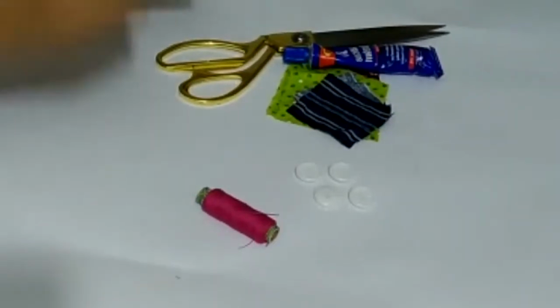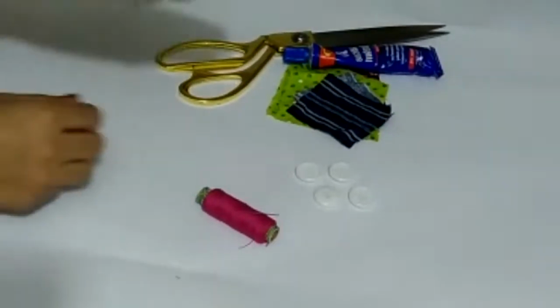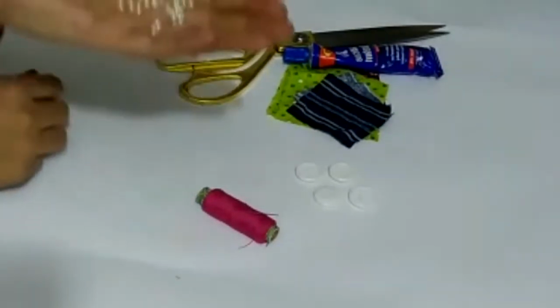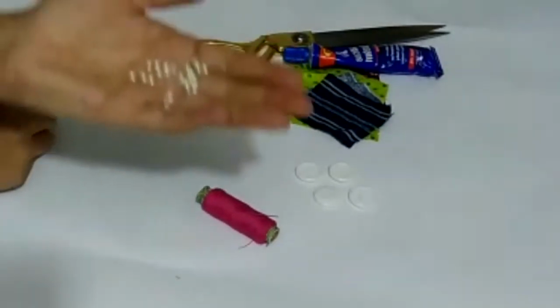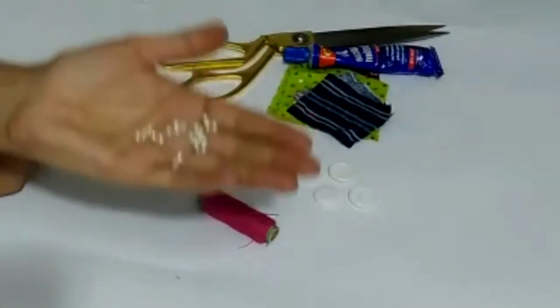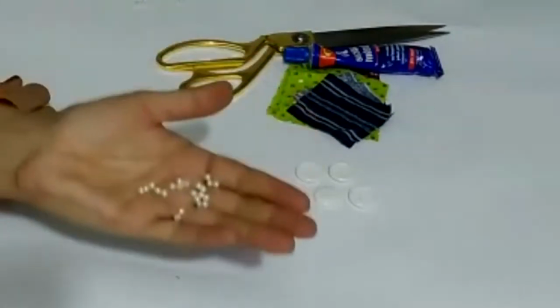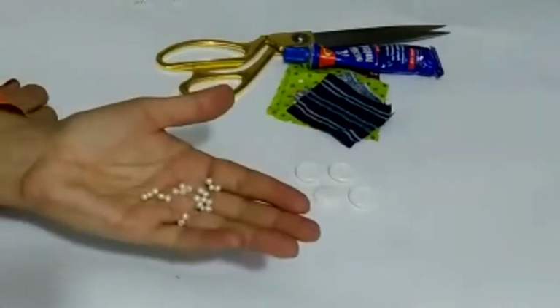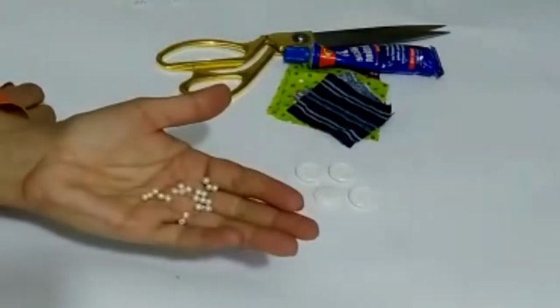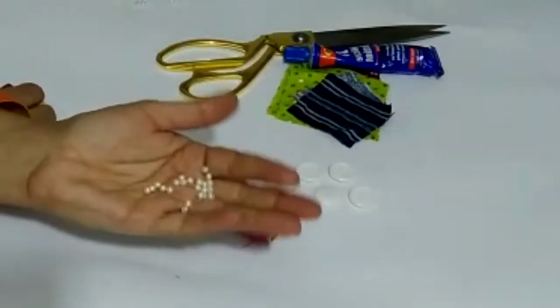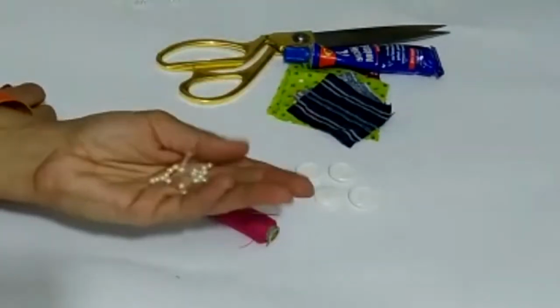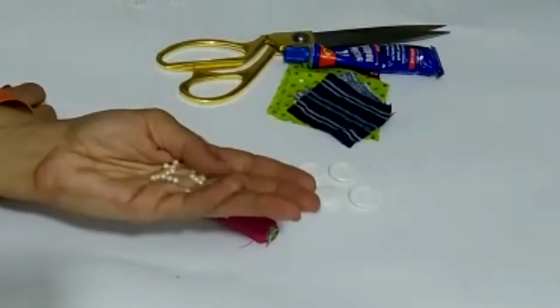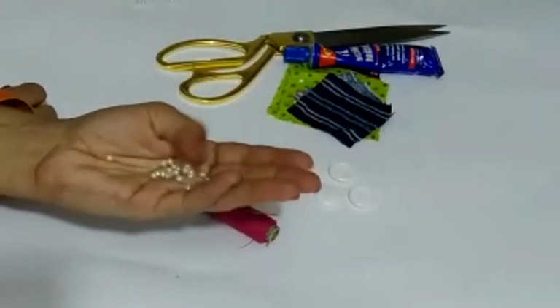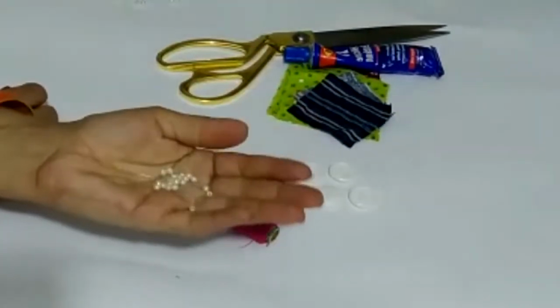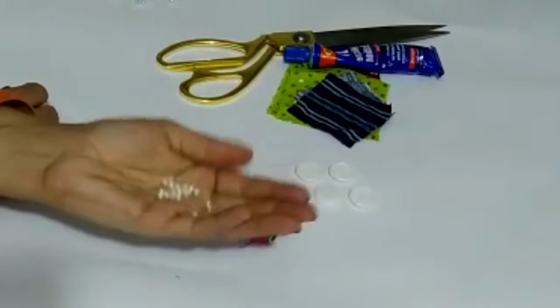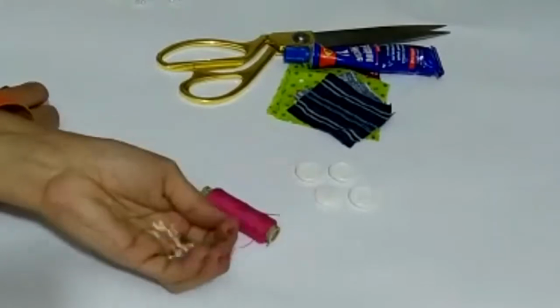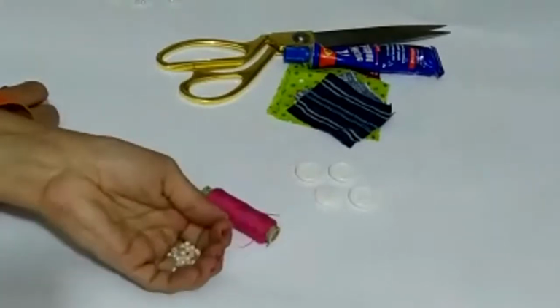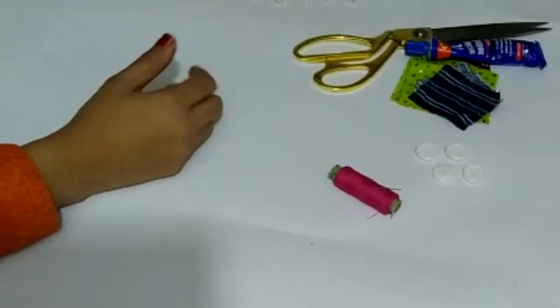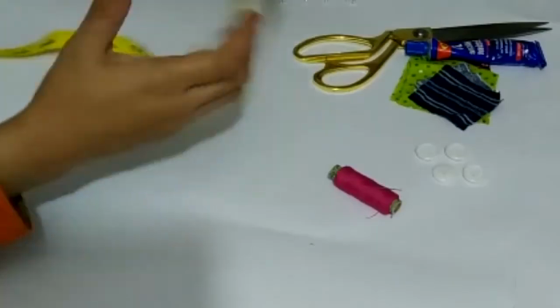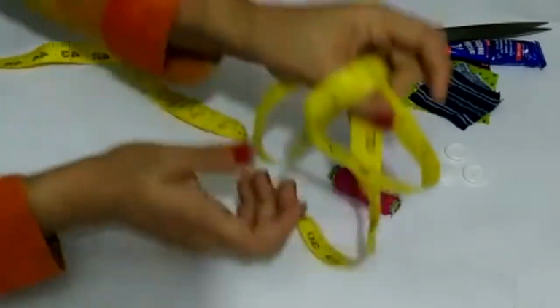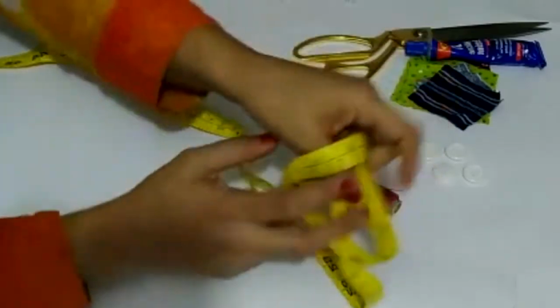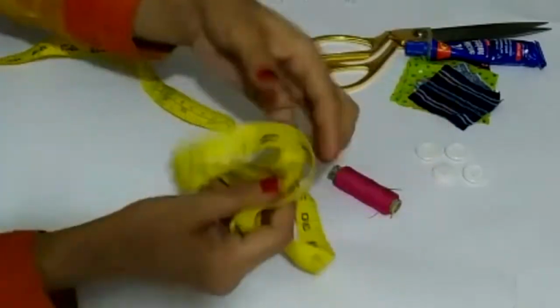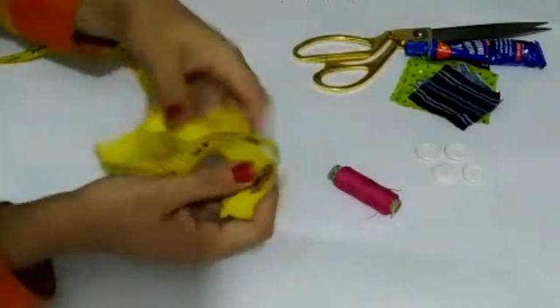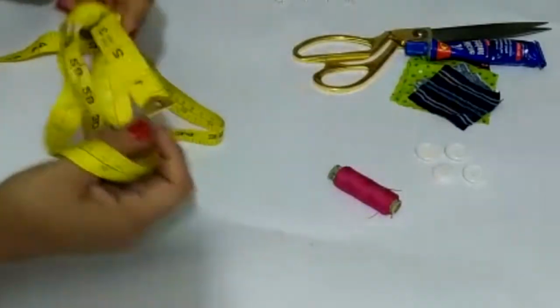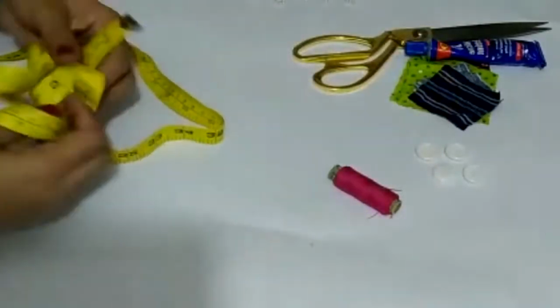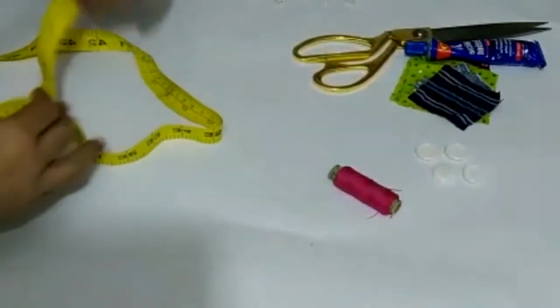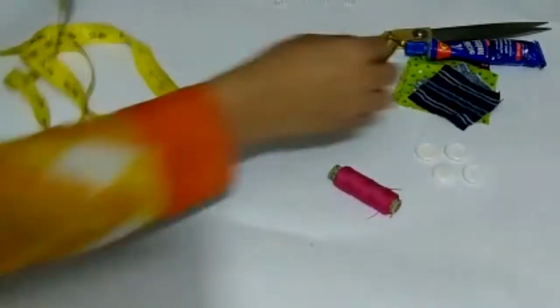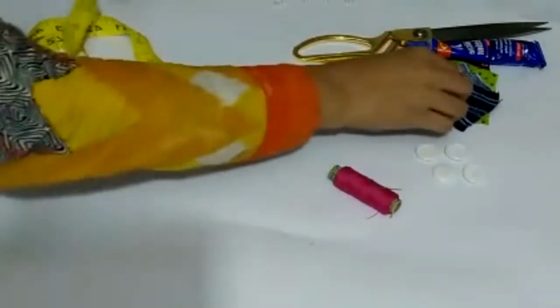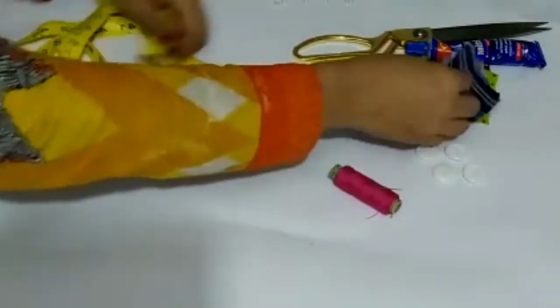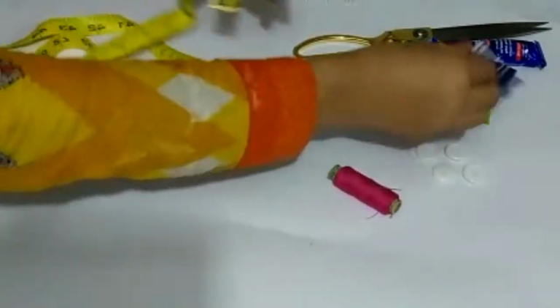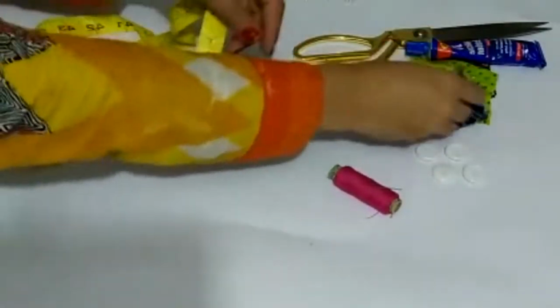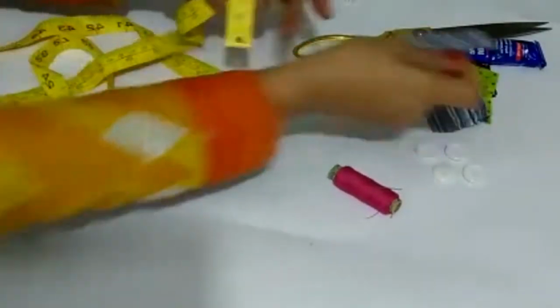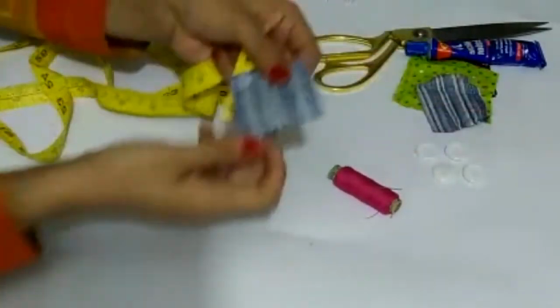I need scissors and silicone glue, which I have already shown in my previous videos. Along with that, you need some beads if you want to use them — it is optional.